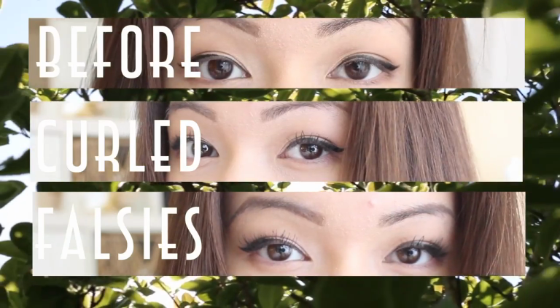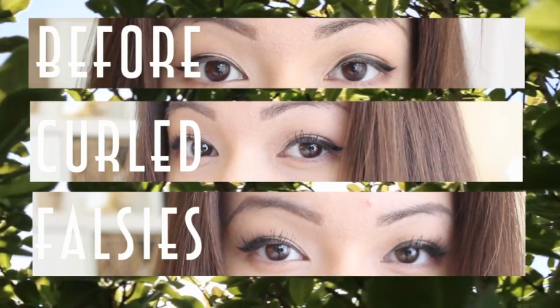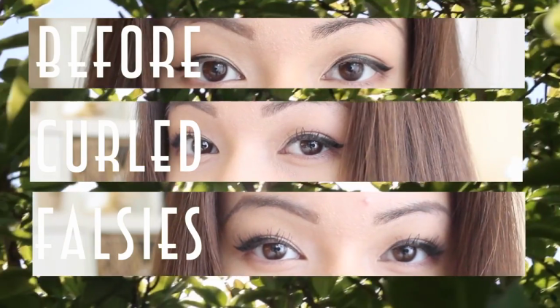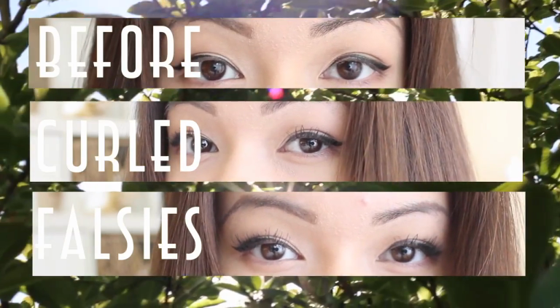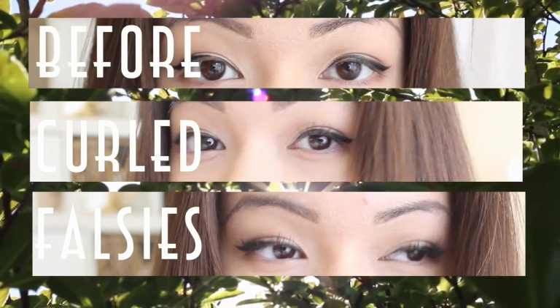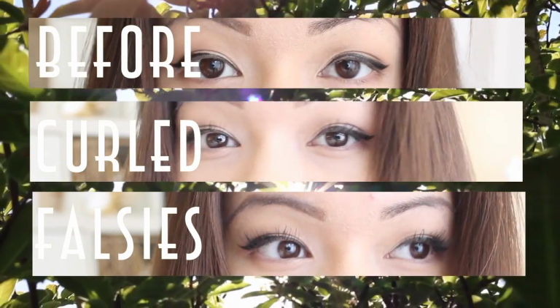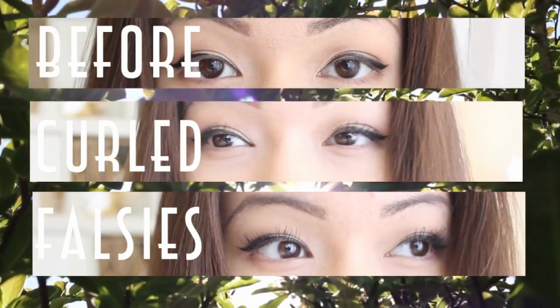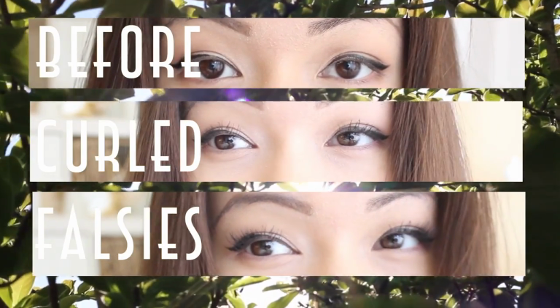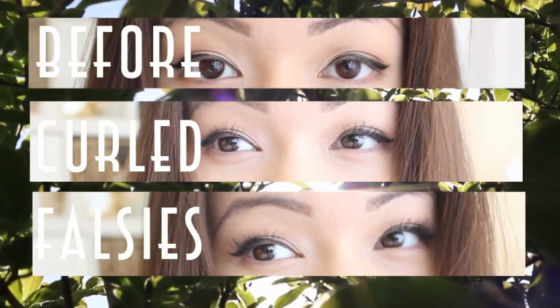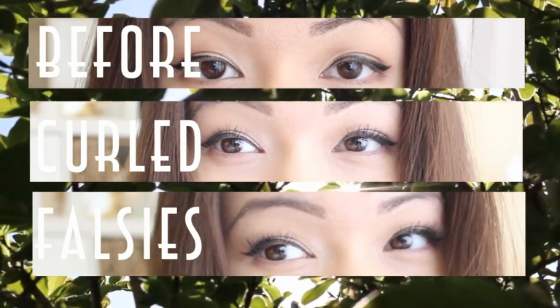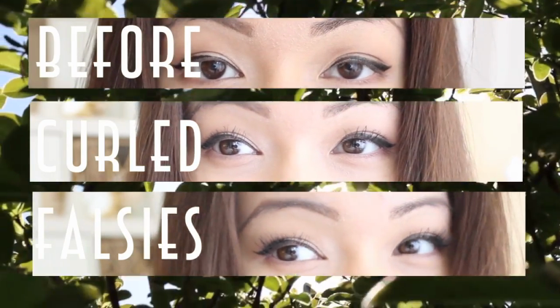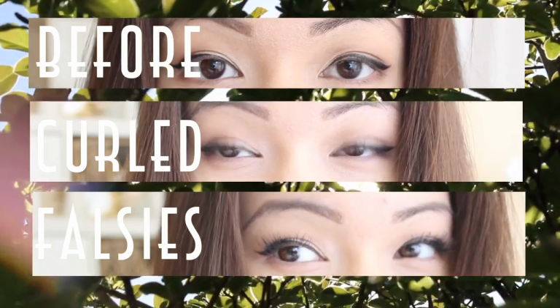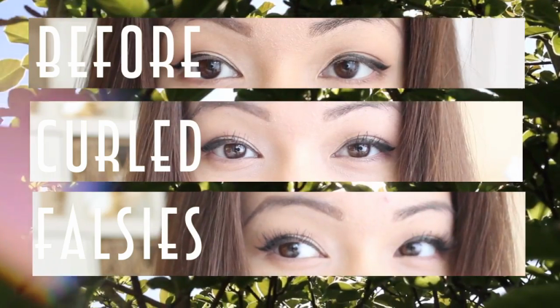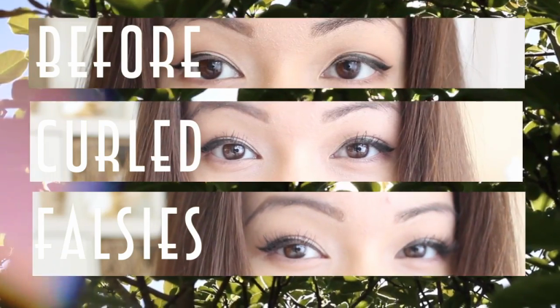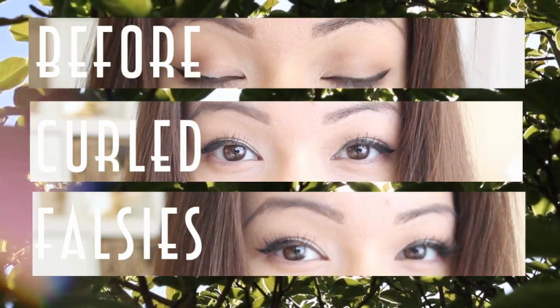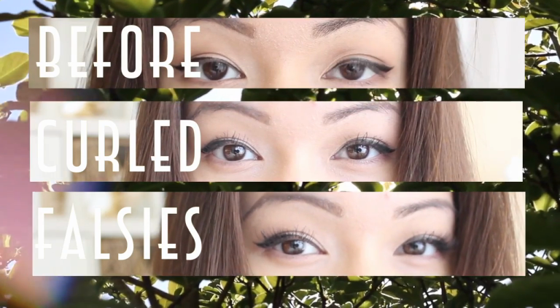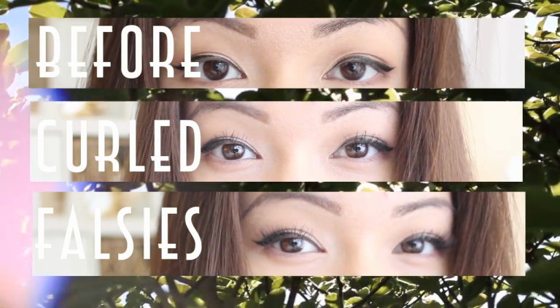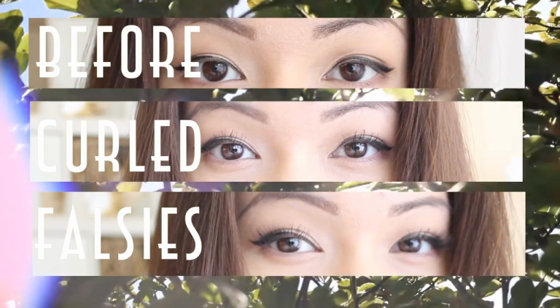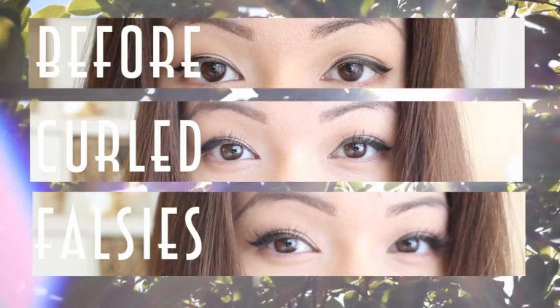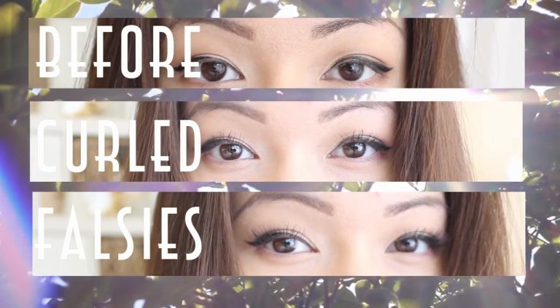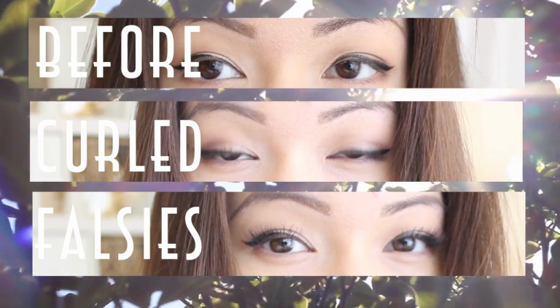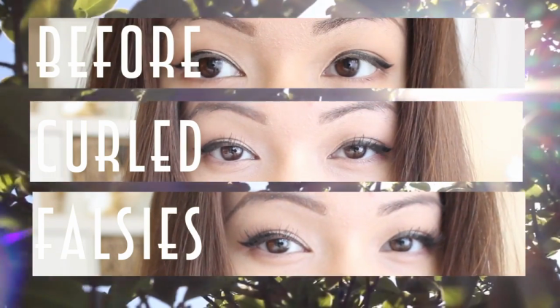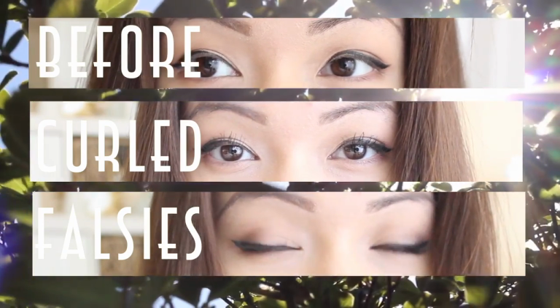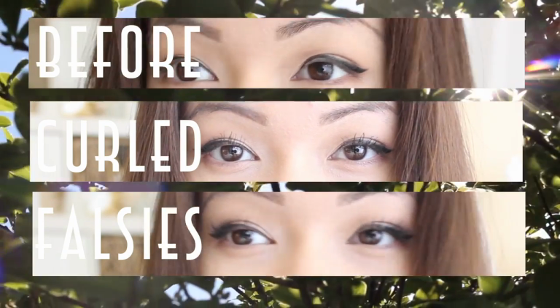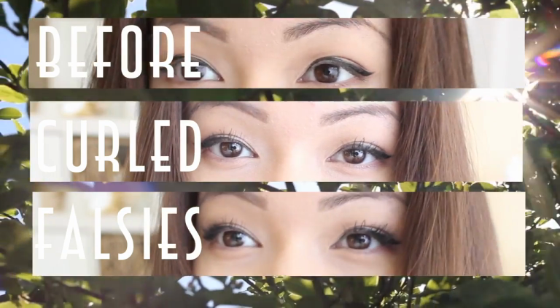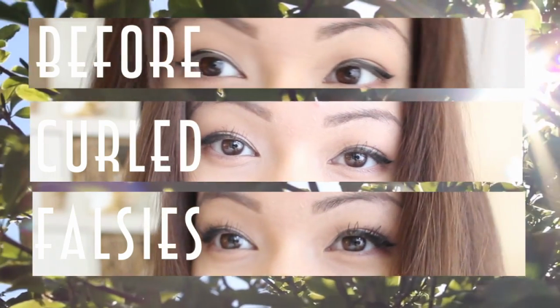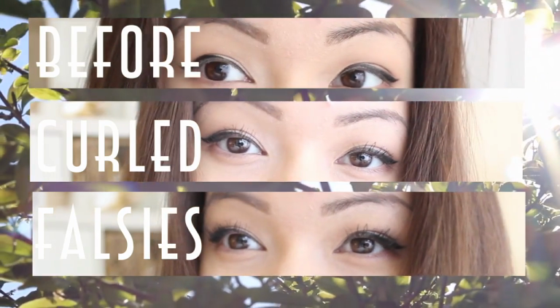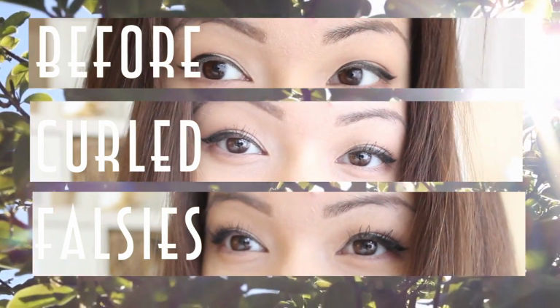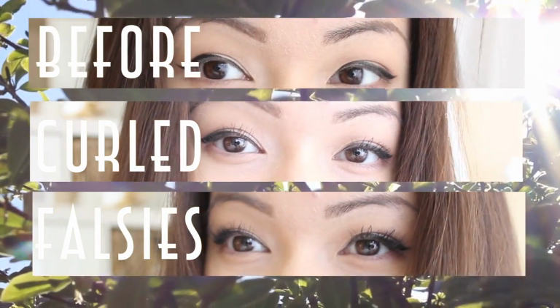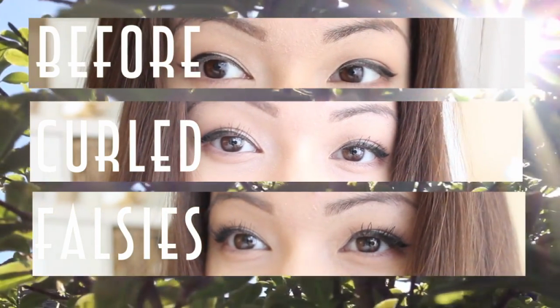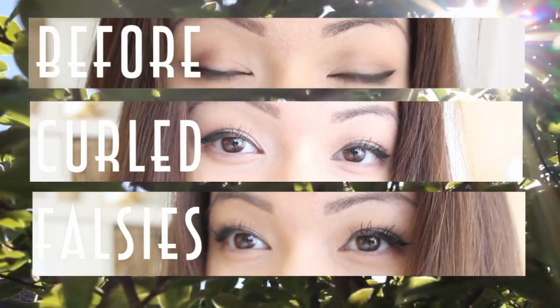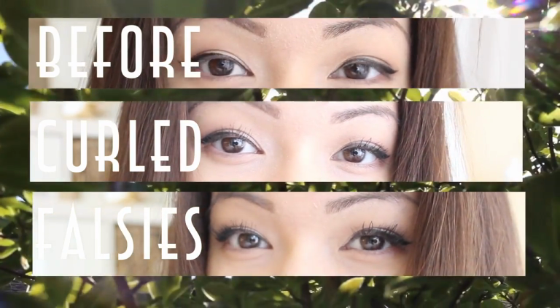That's pretty much it — it's pretty easy and fast. It's a little thing you can add to your routine if you want longer looking lashes. I hope it helps, and thank you for watching!